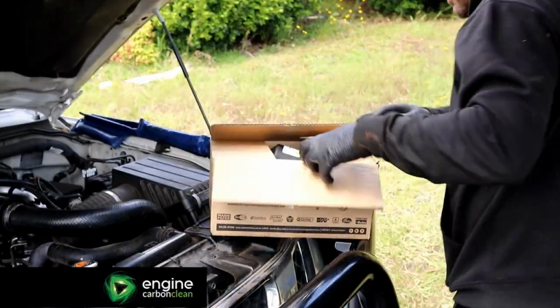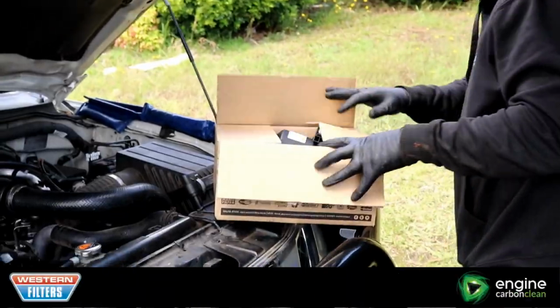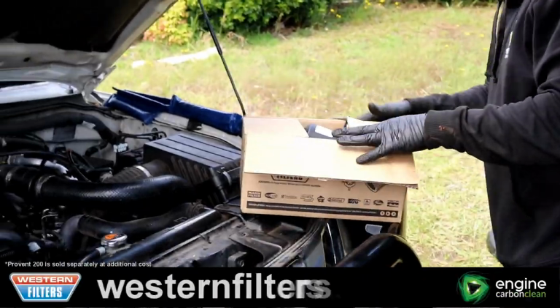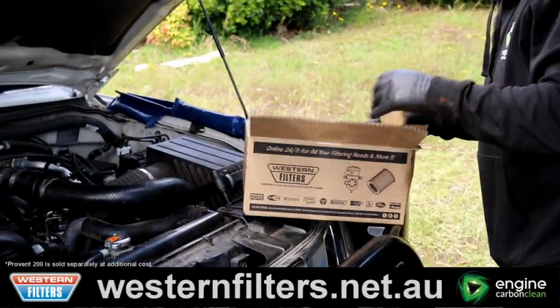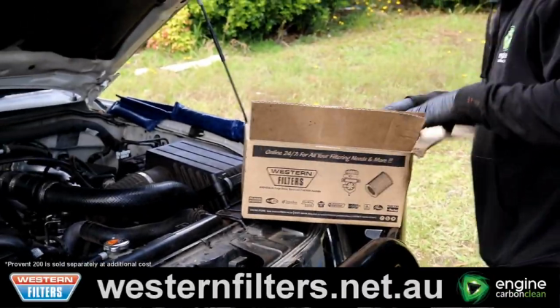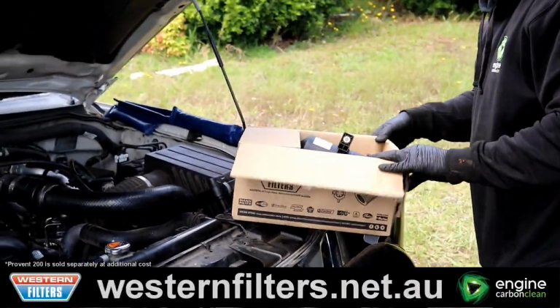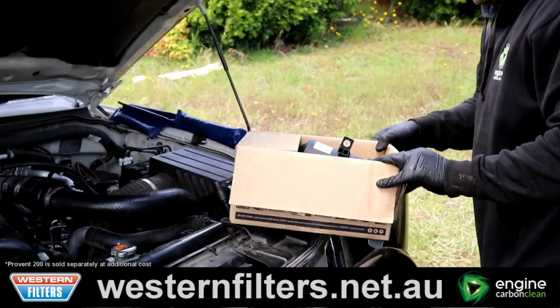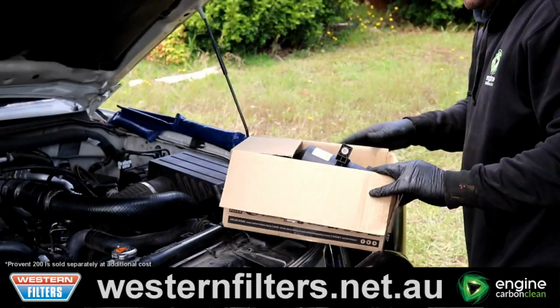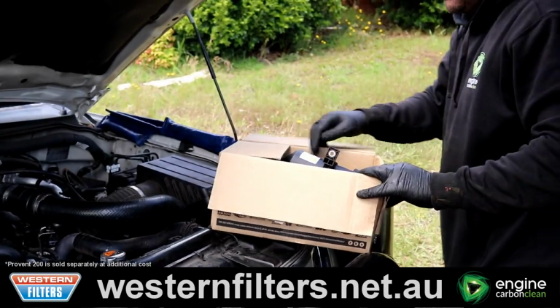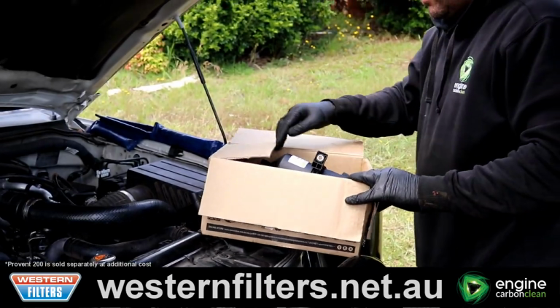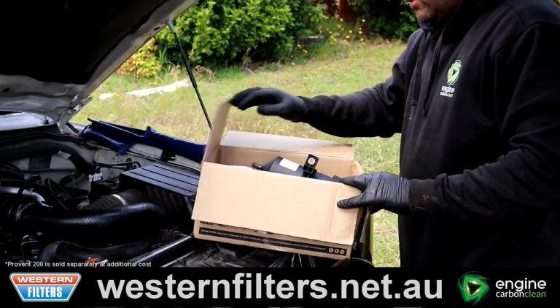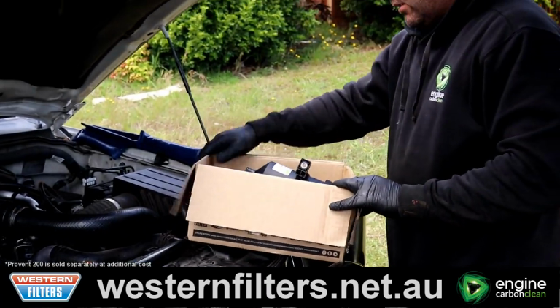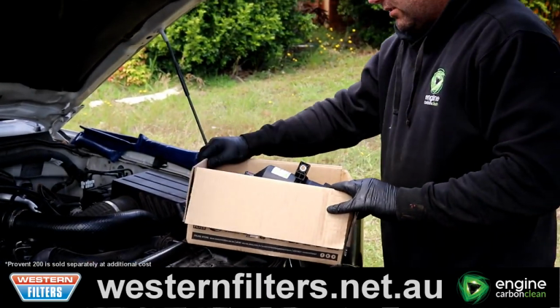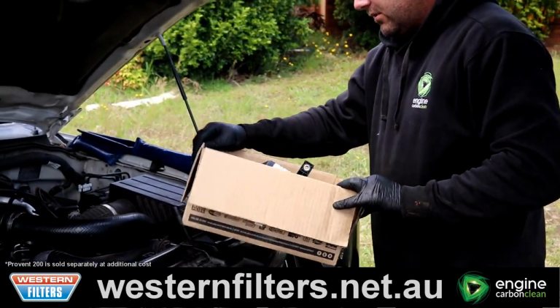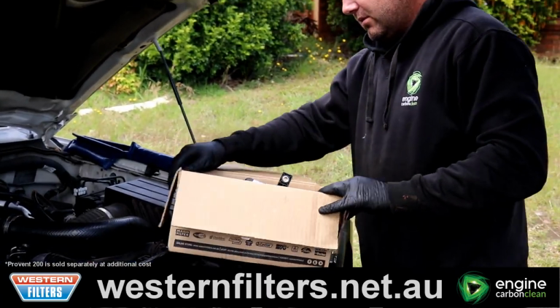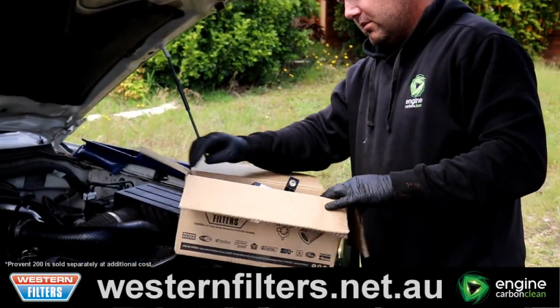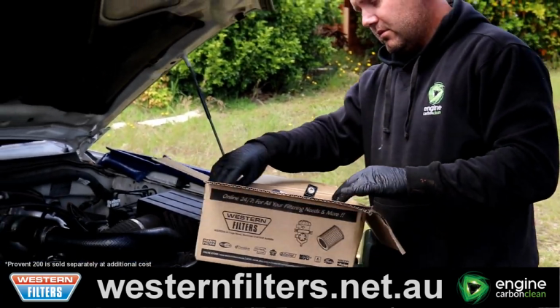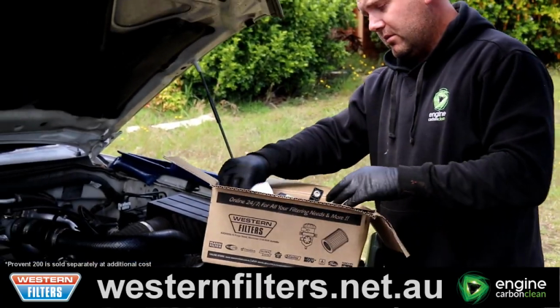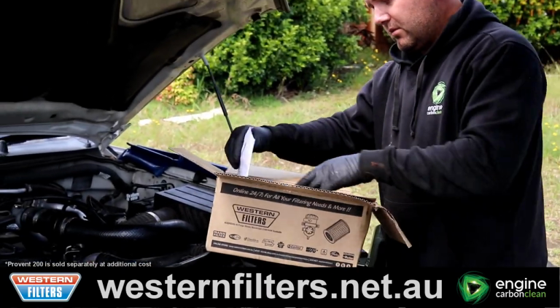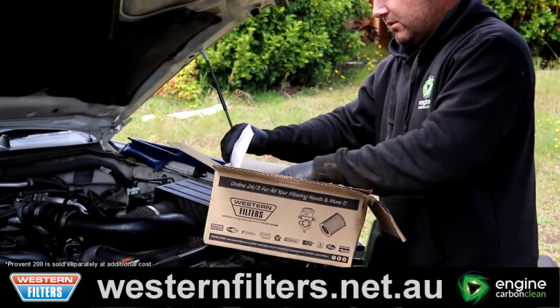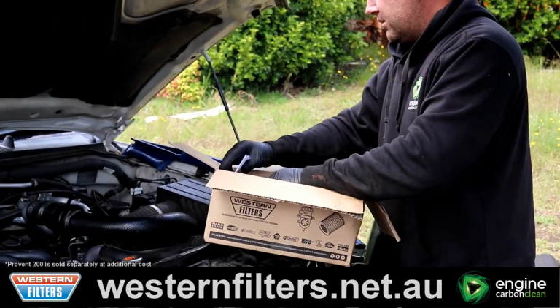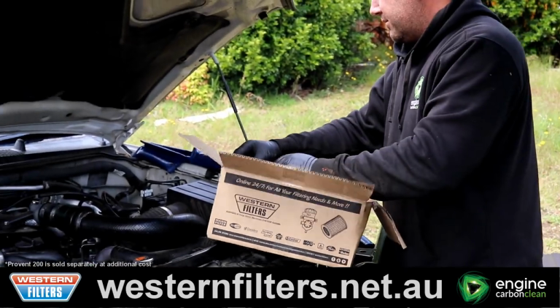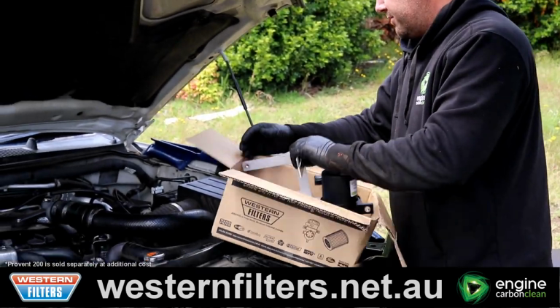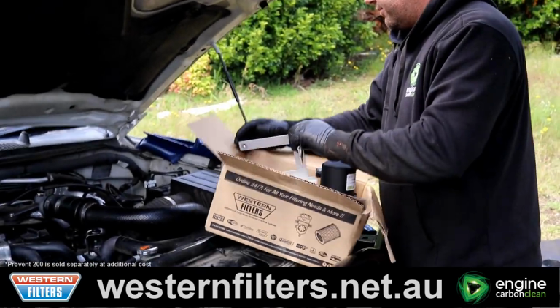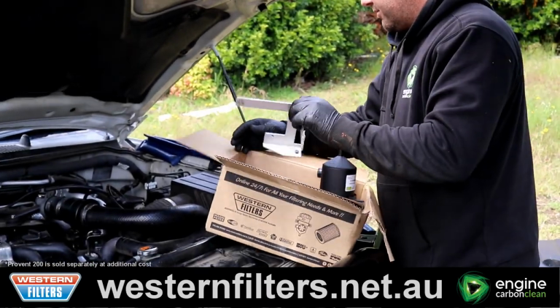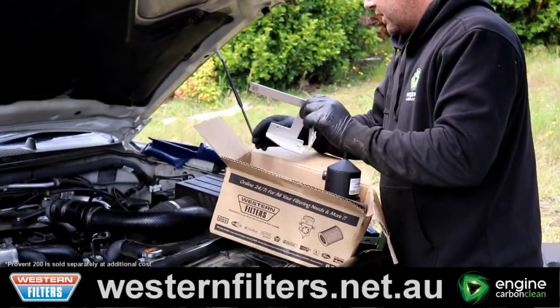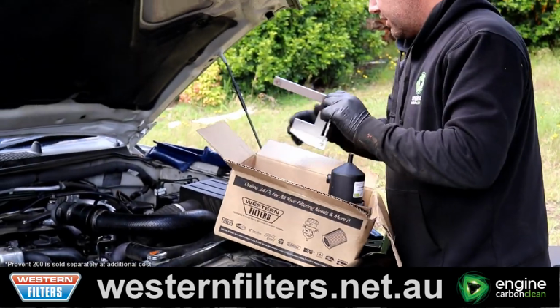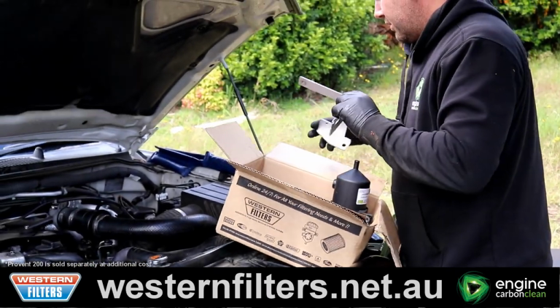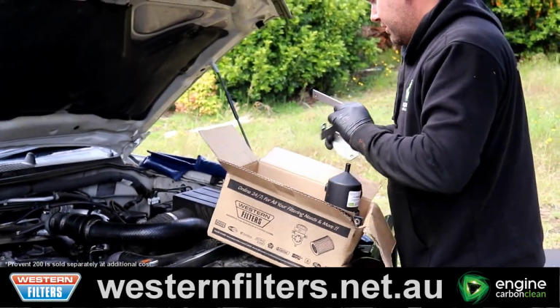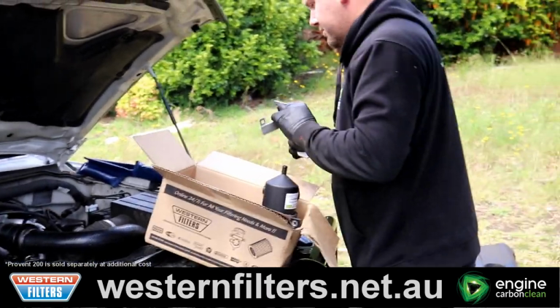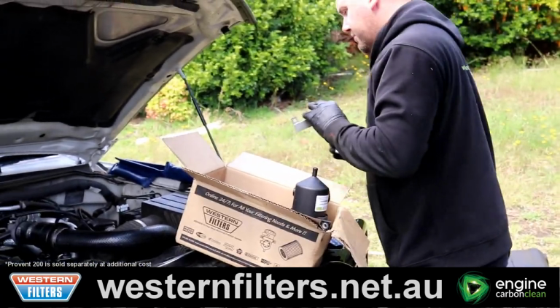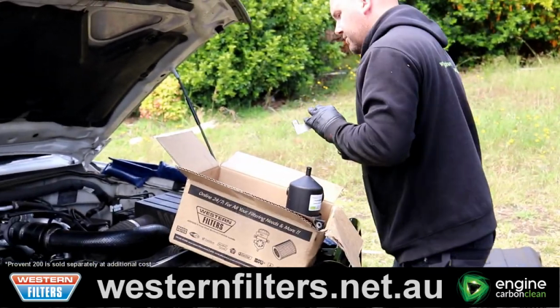A ProVent 200 catch can from Western Filters should also be fitted to stop the oily residue from entering the manifold.